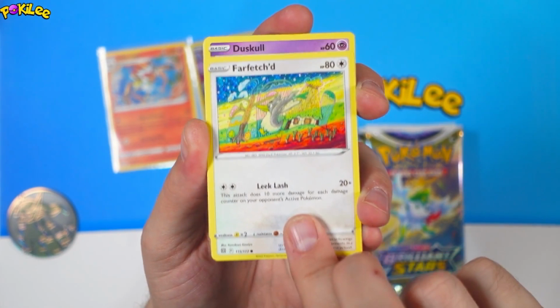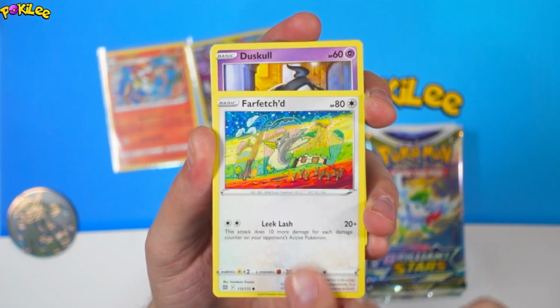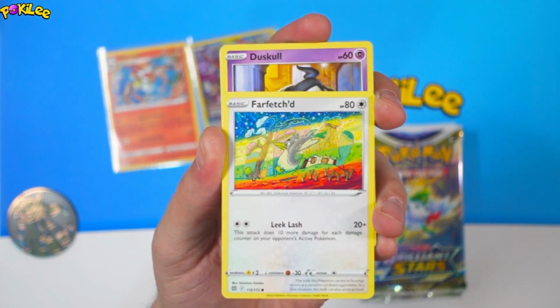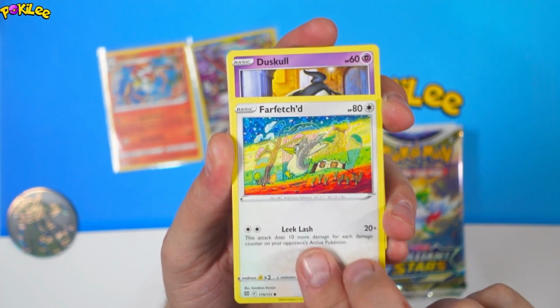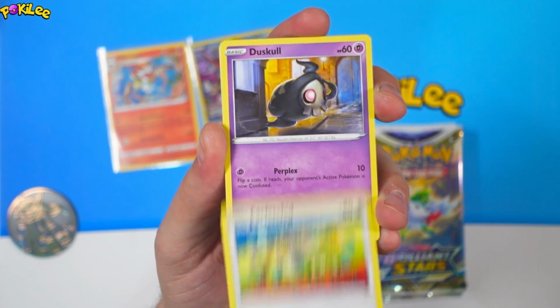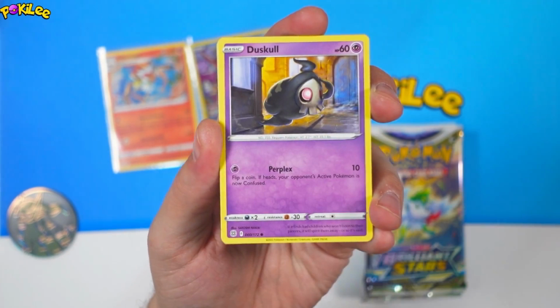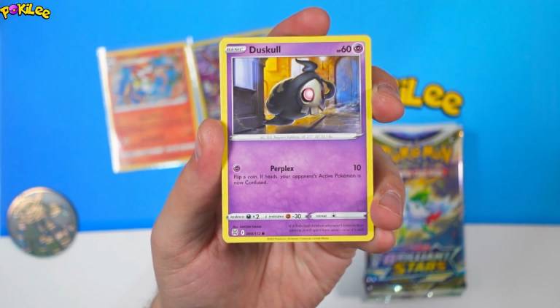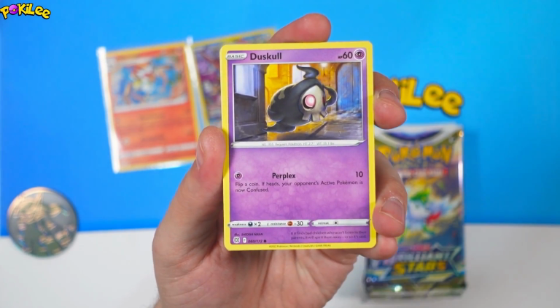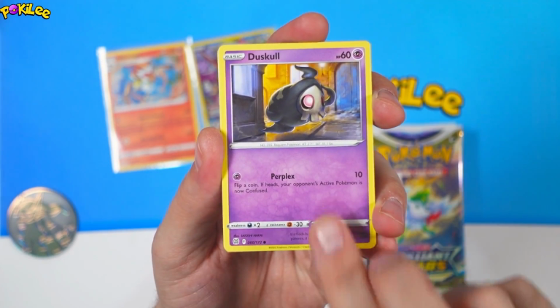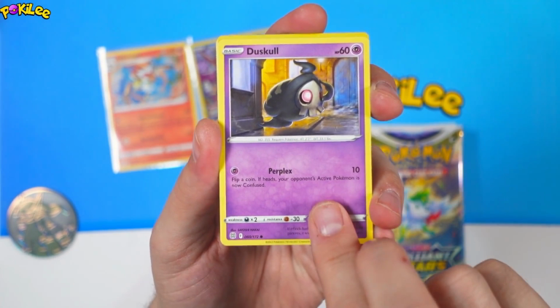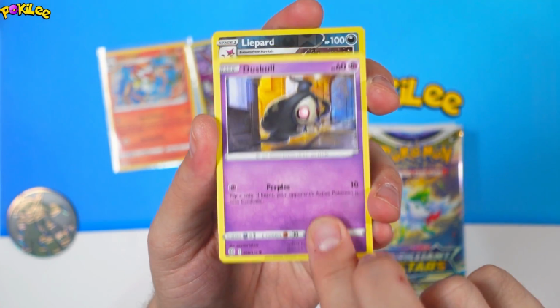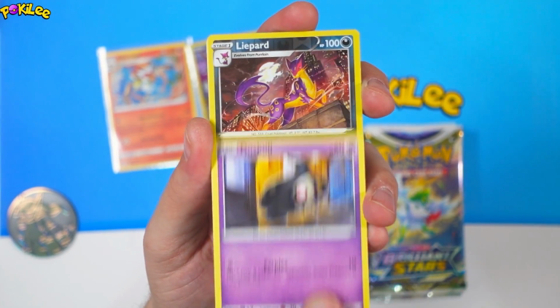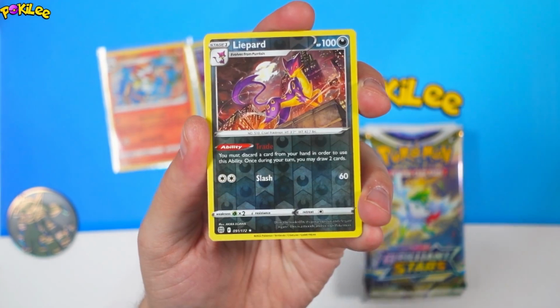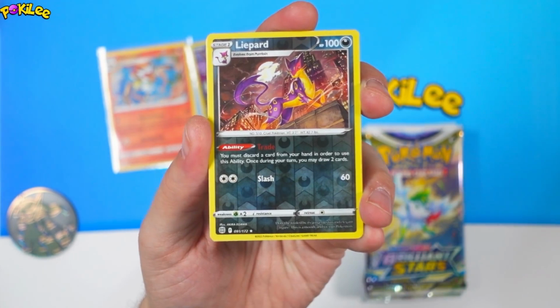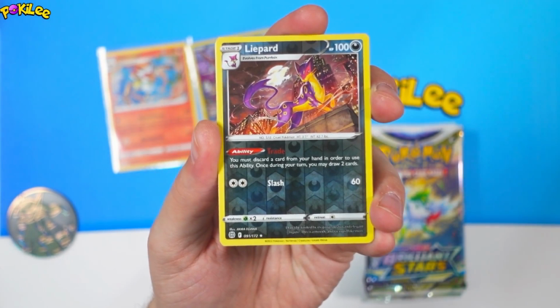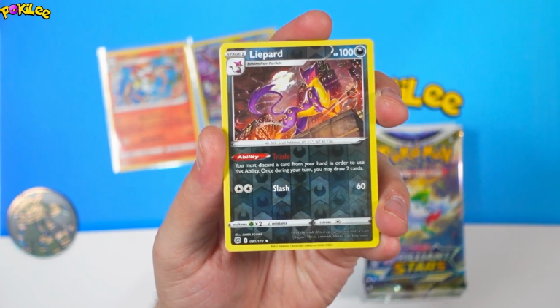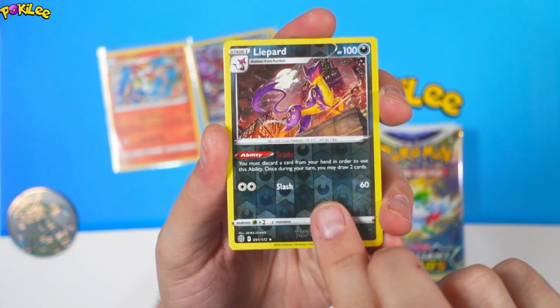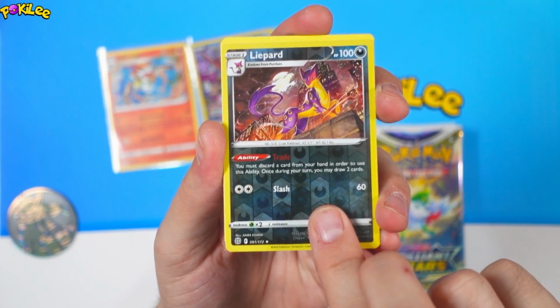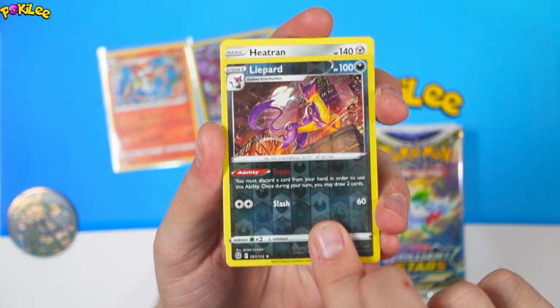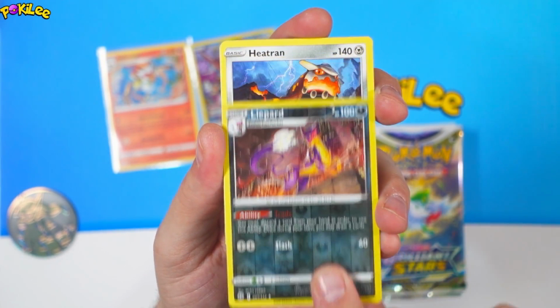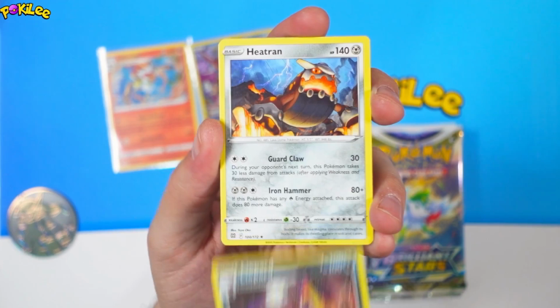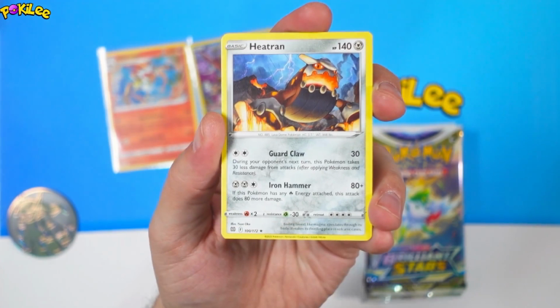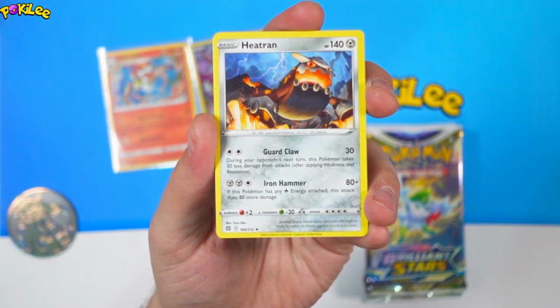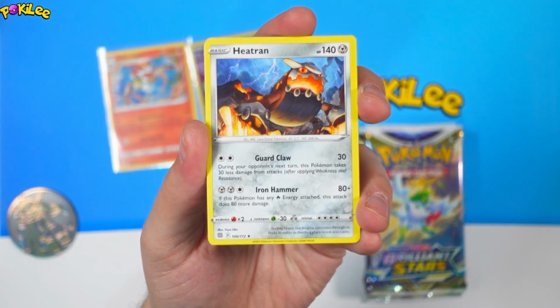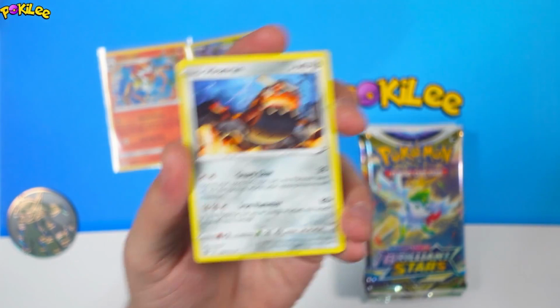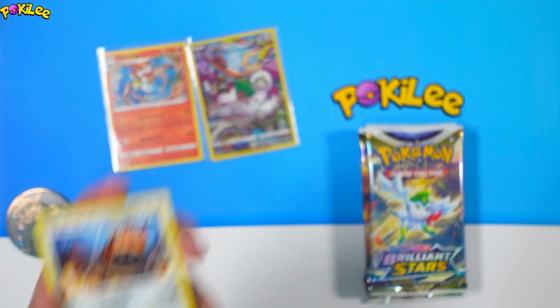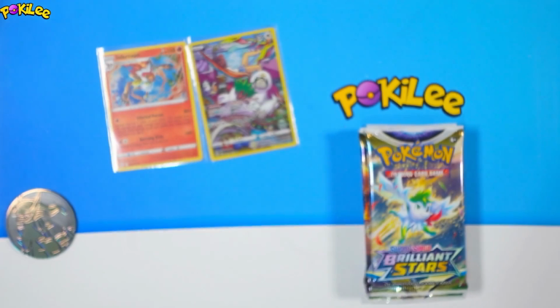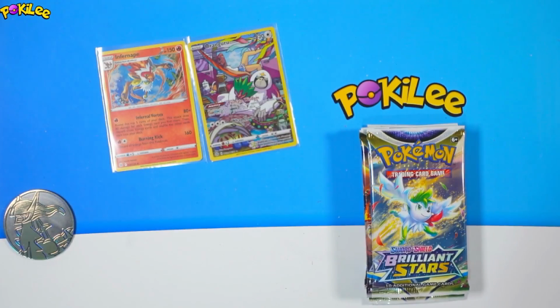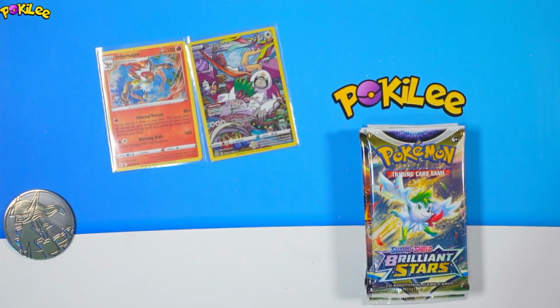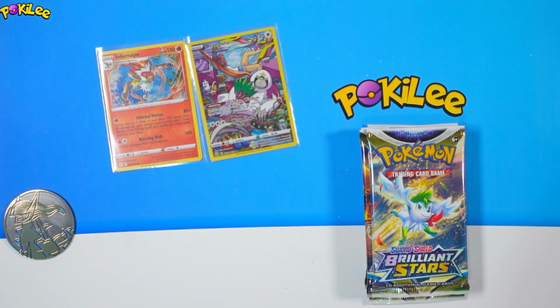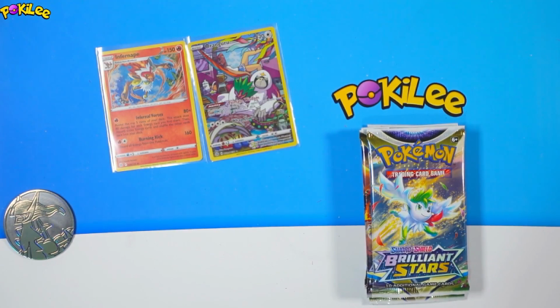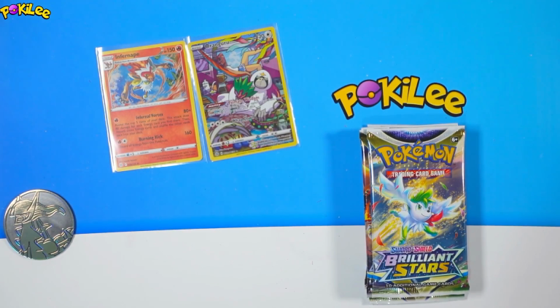Let's find out. We have a Duskull, Flypod, and a Heatran. Oh my days.